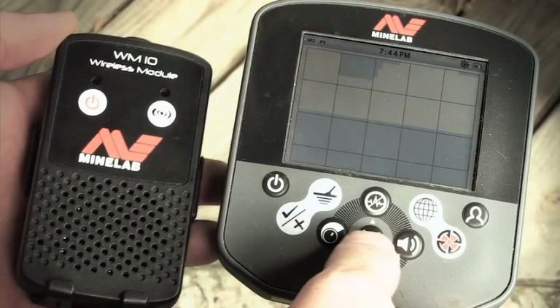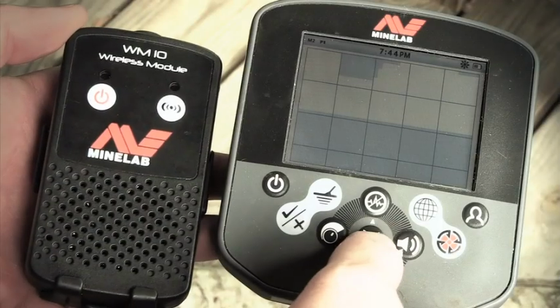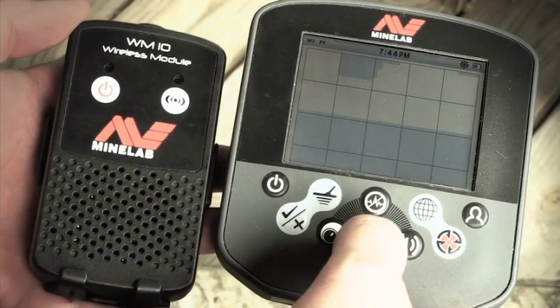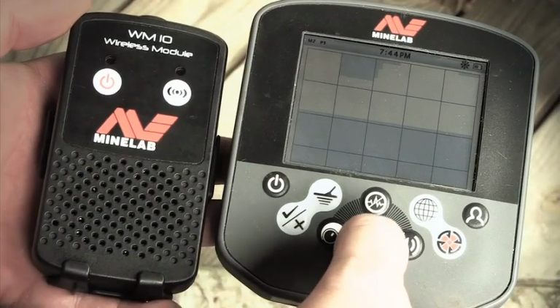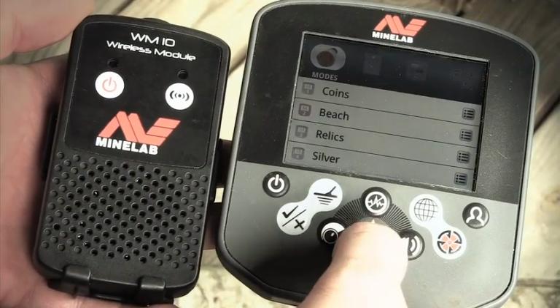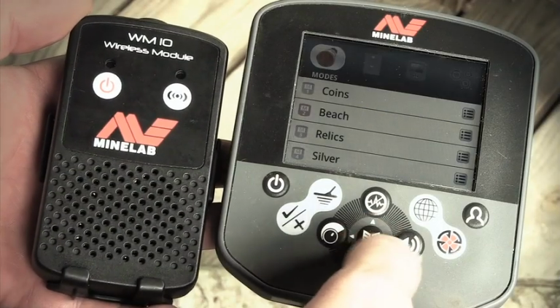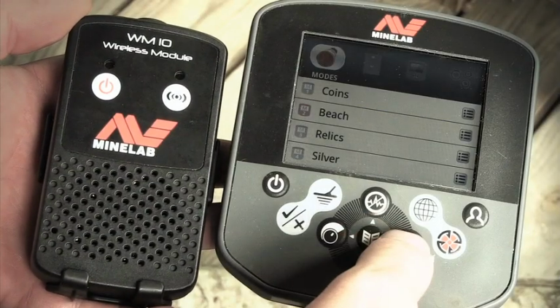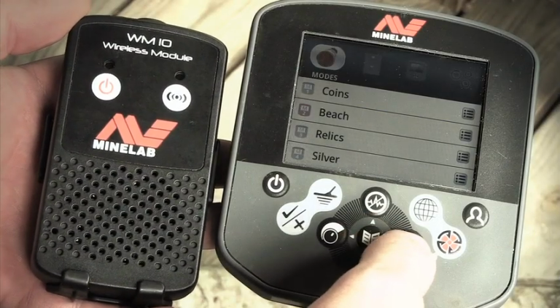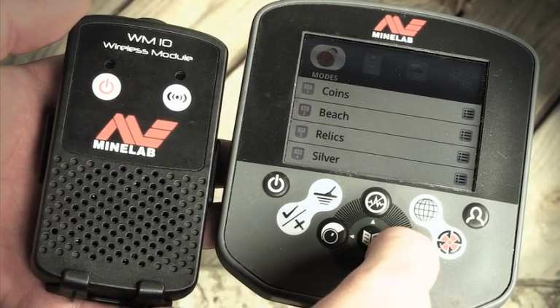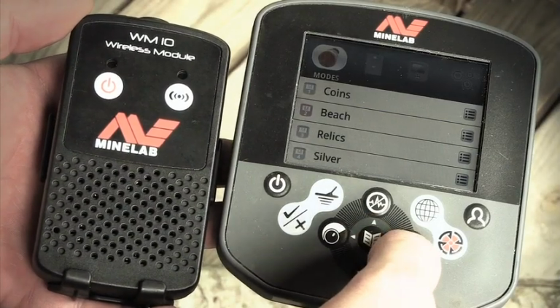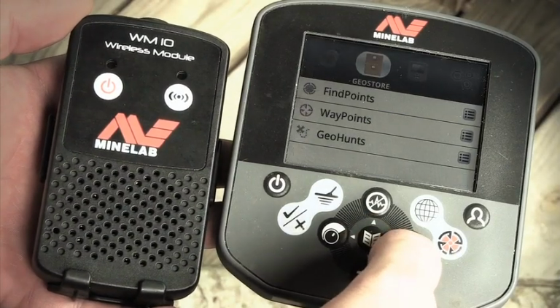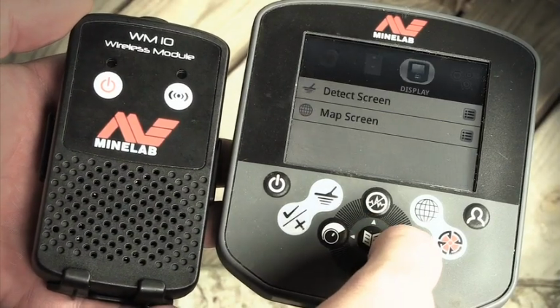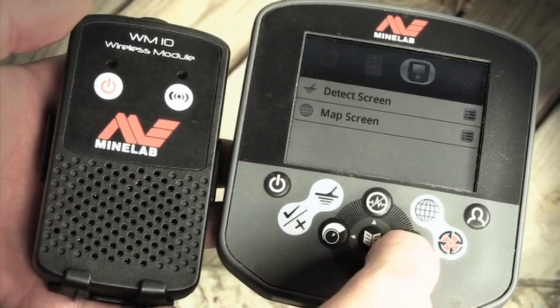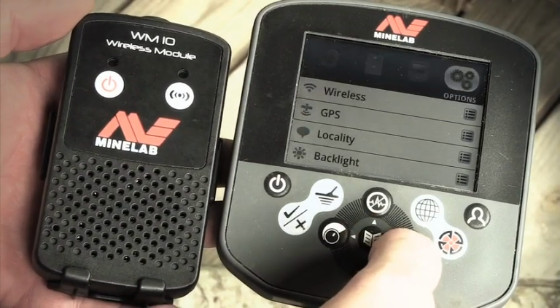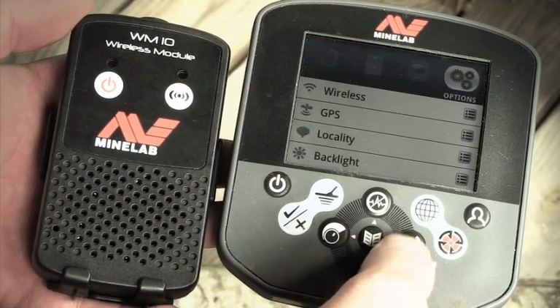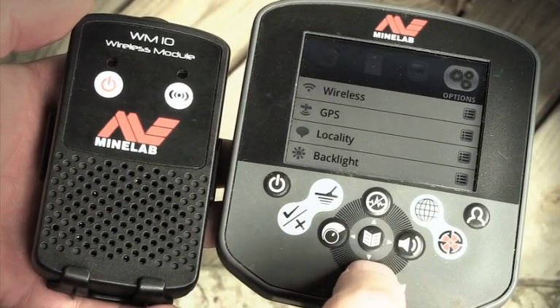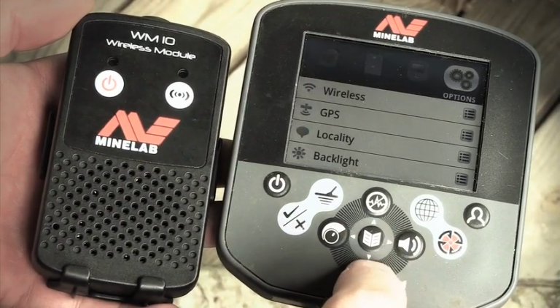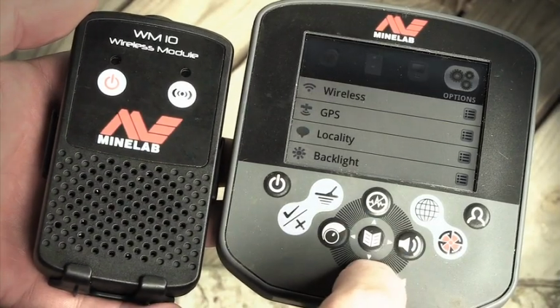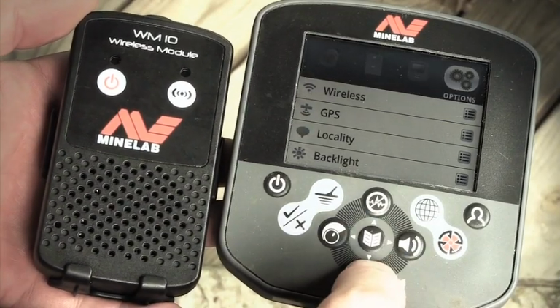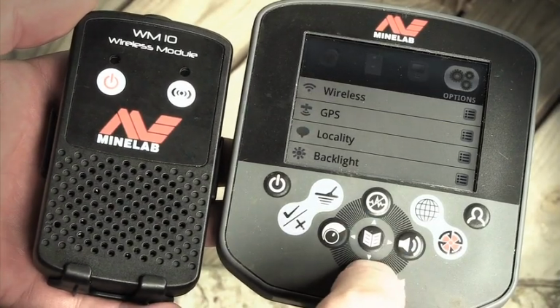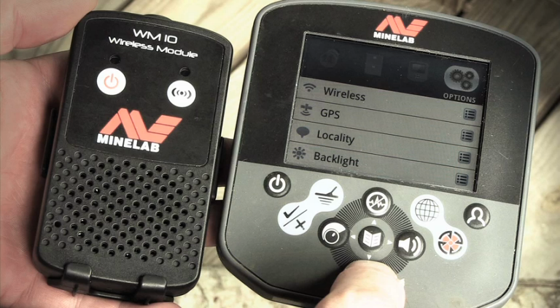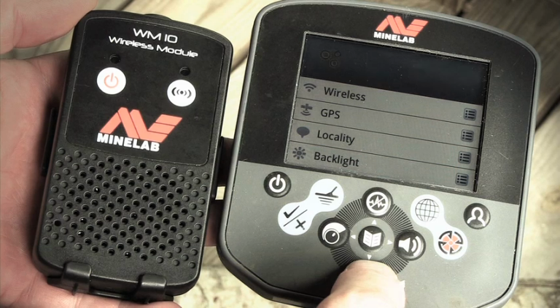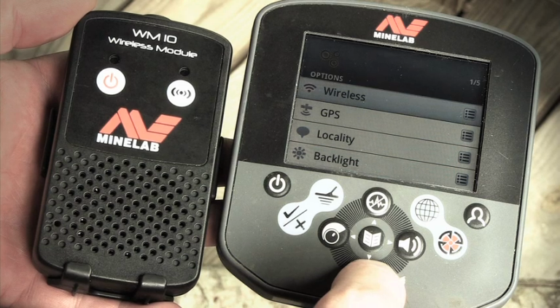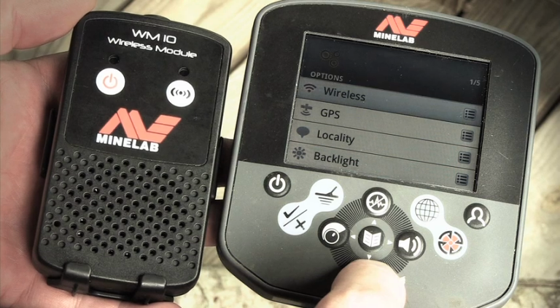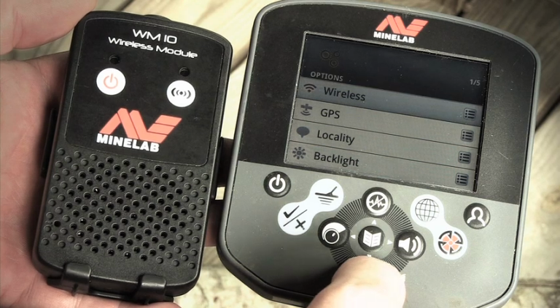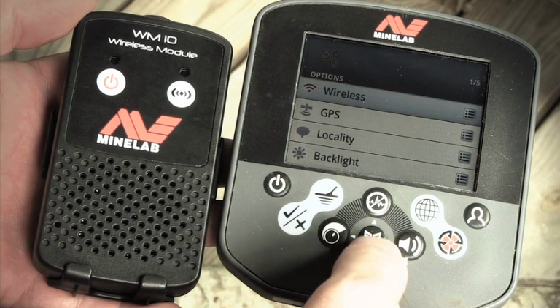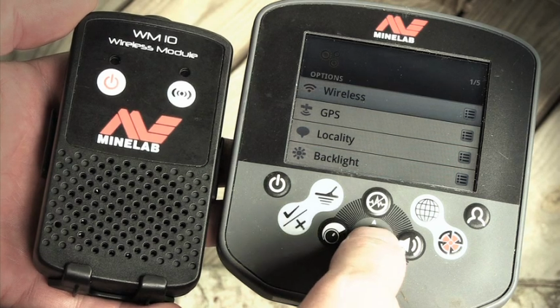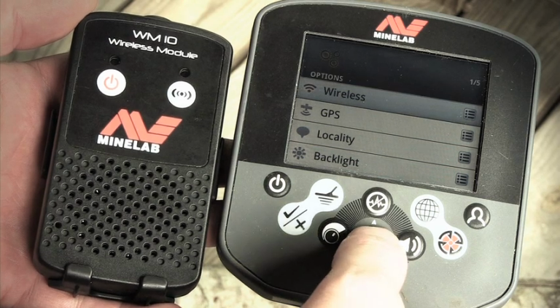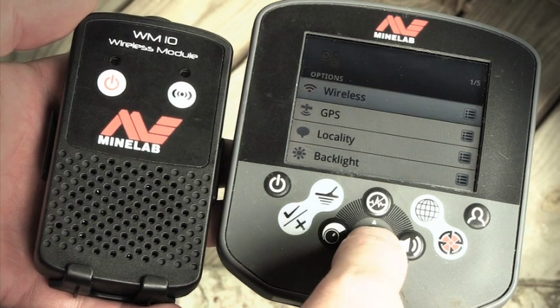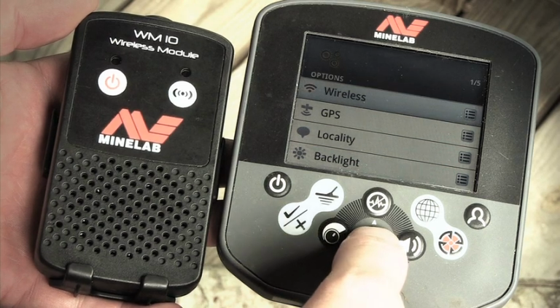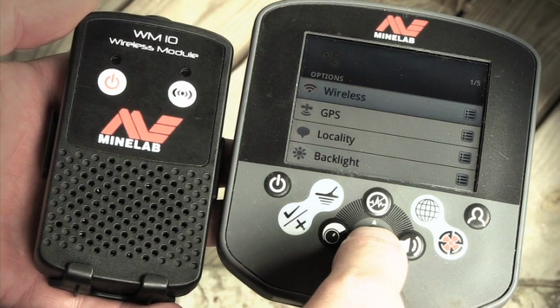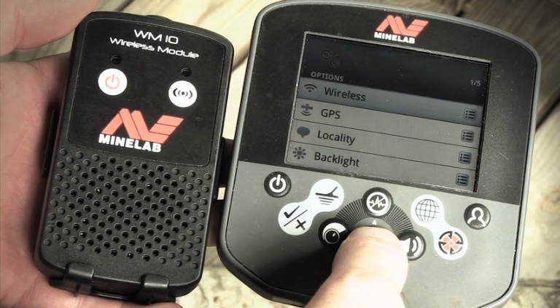Press the menu button, scroll over to Options, scroll down one to Wireless, press the menu button again.